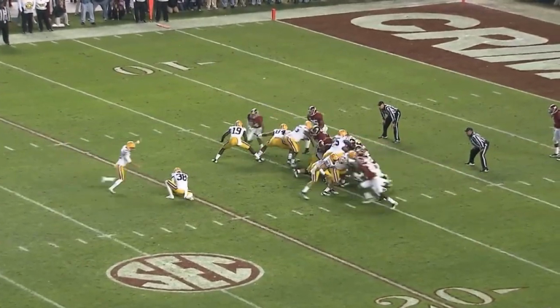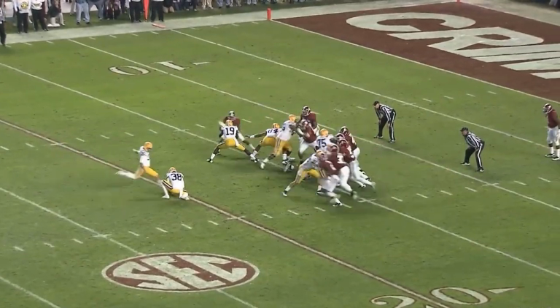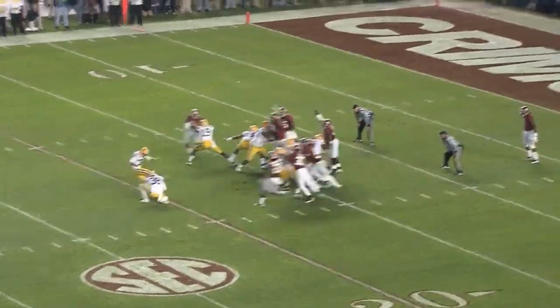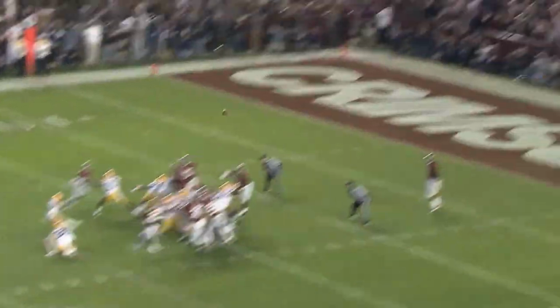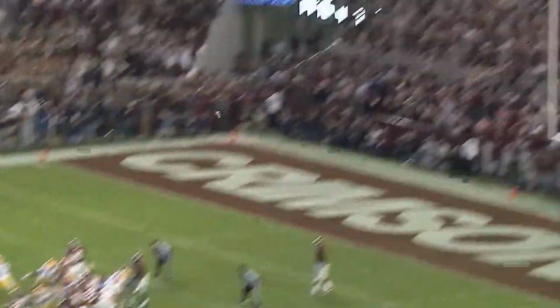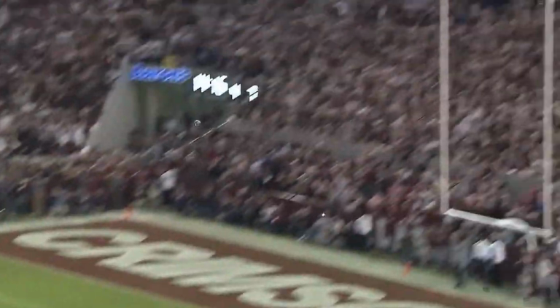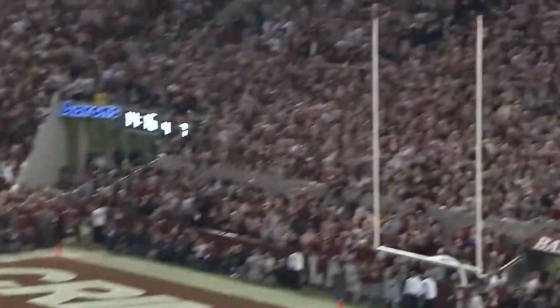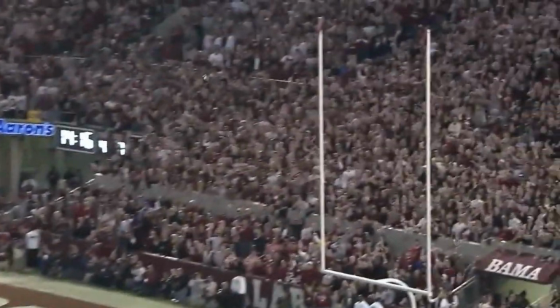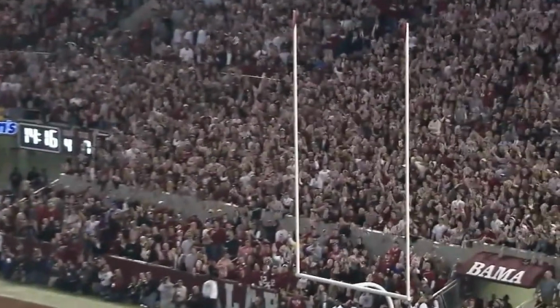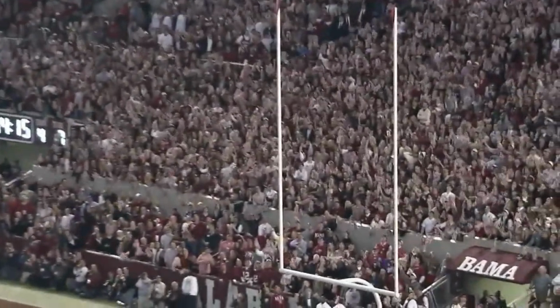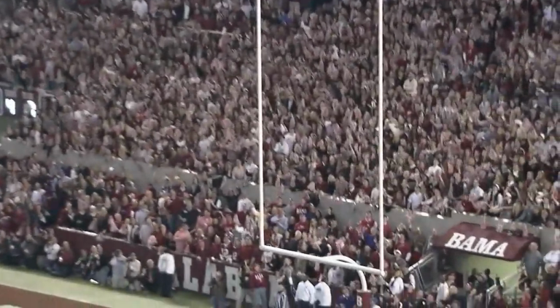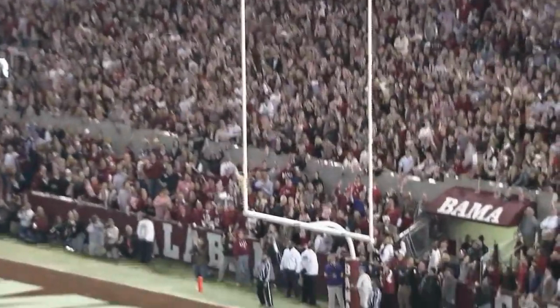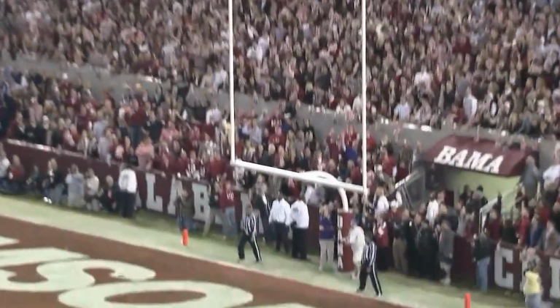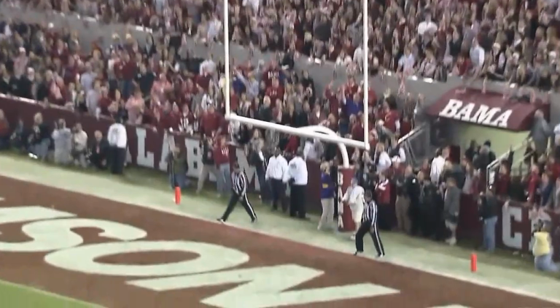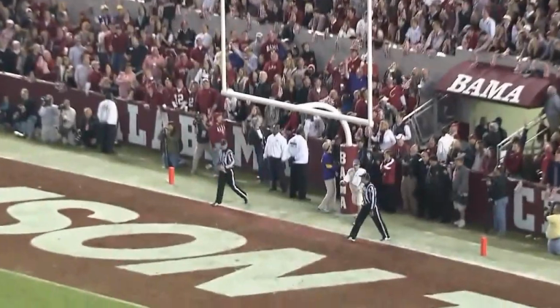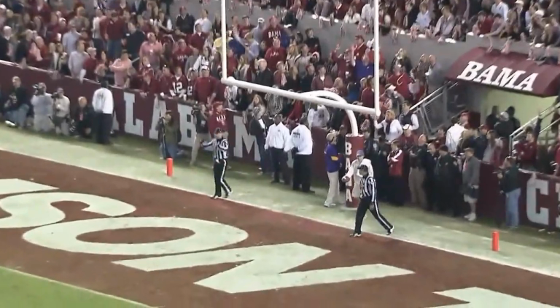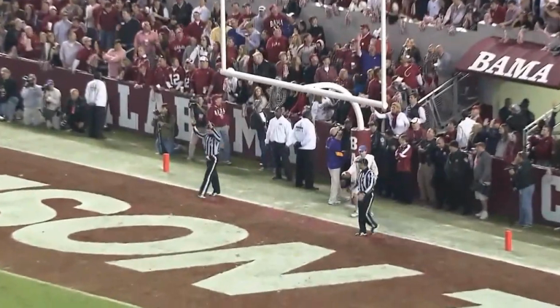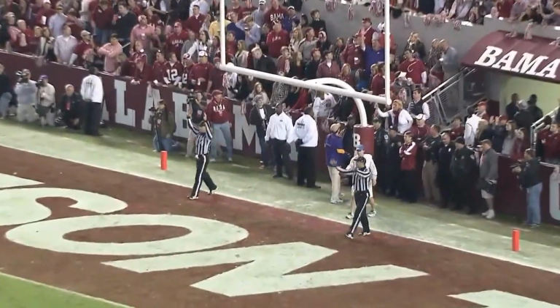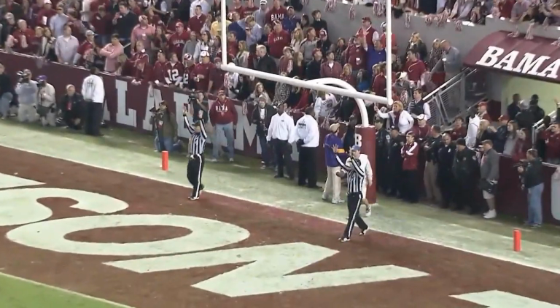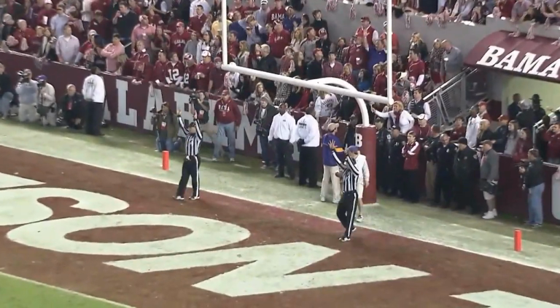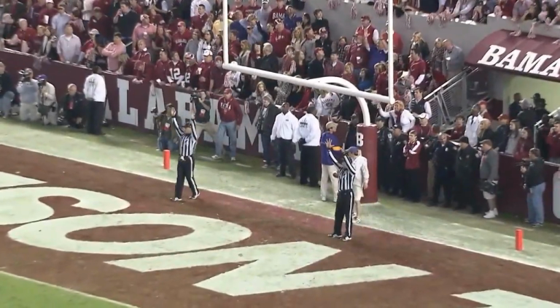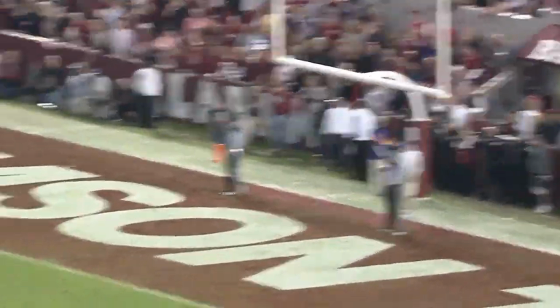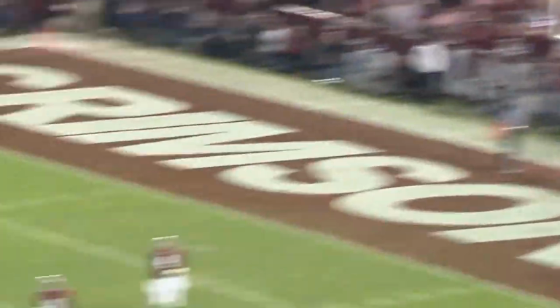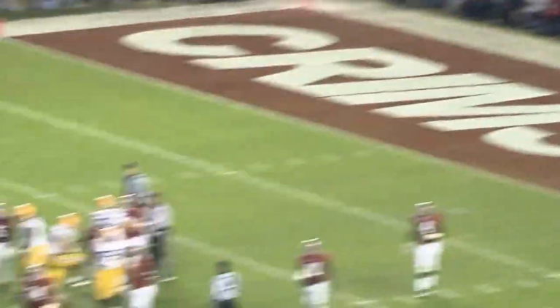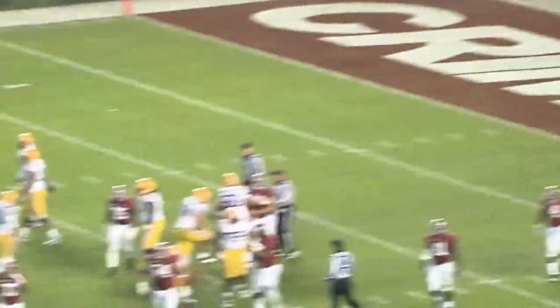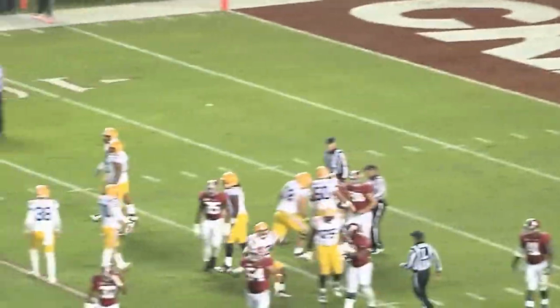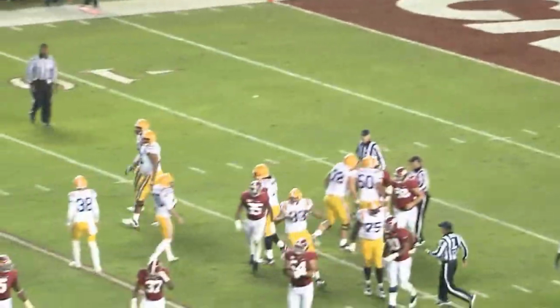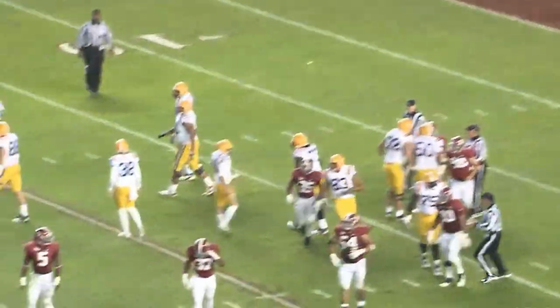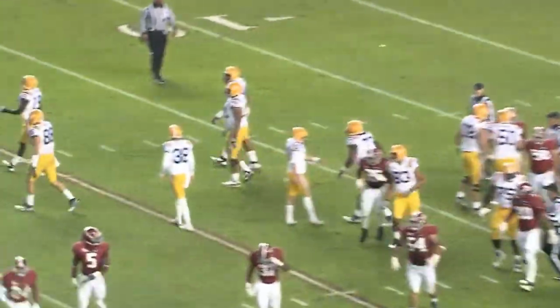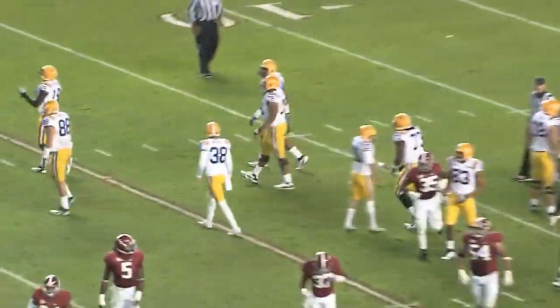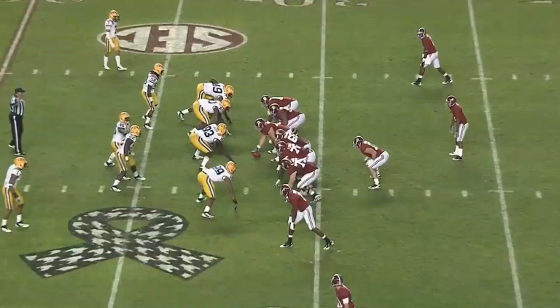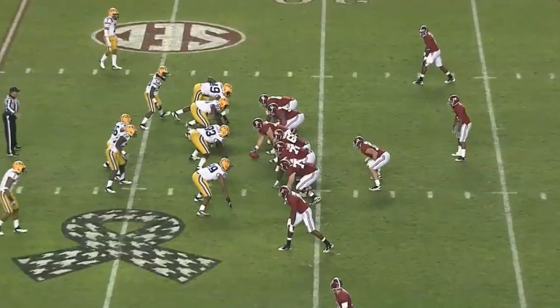Snap. Place. Kick. And it's real quiet in here, so that must mean it went through.